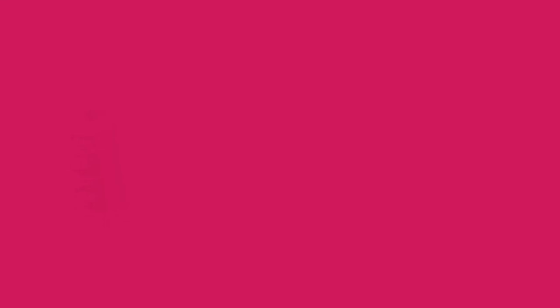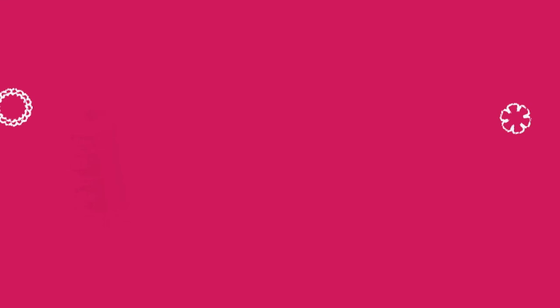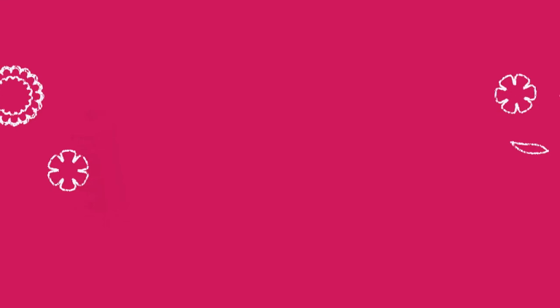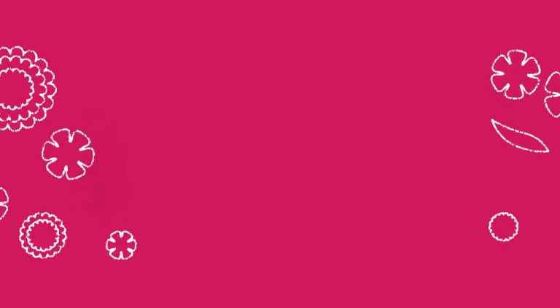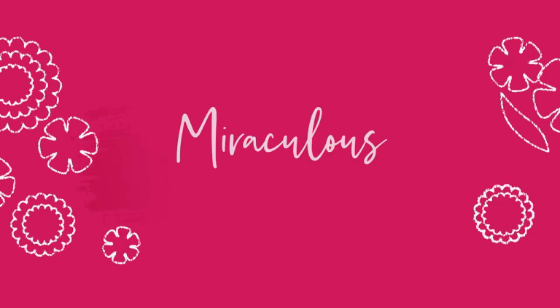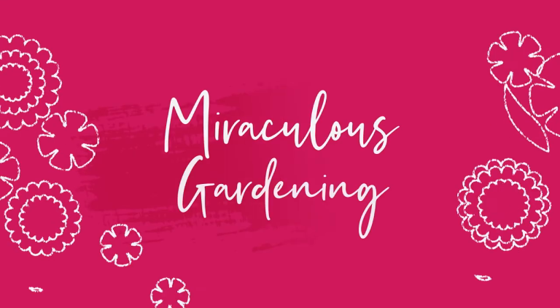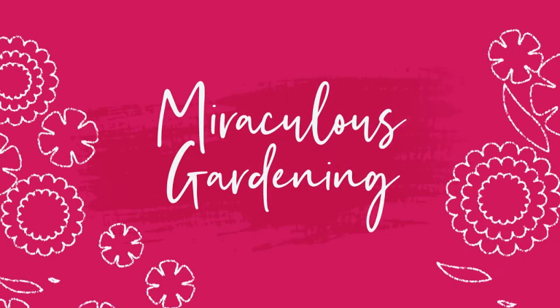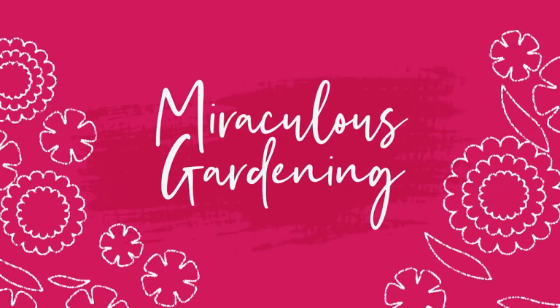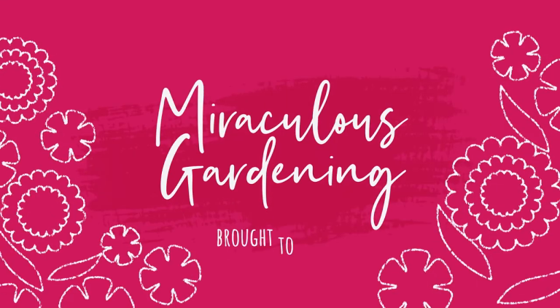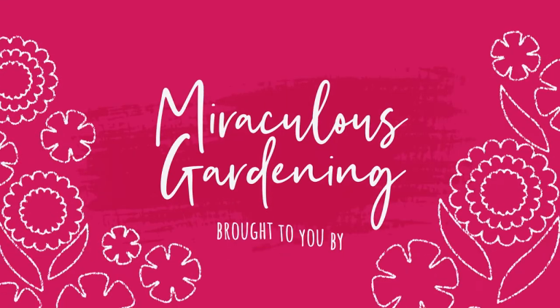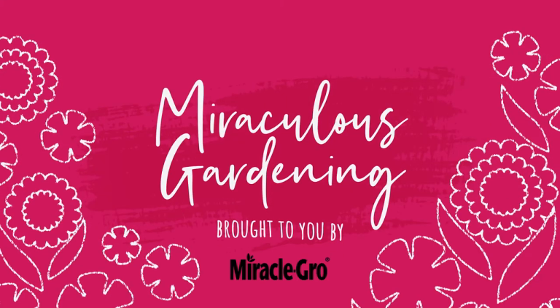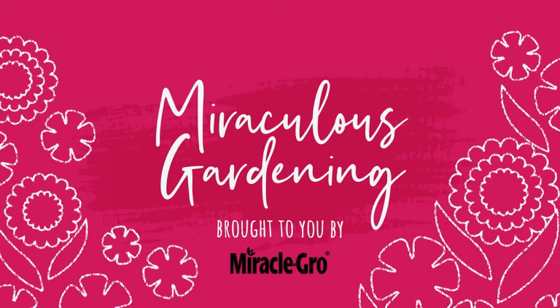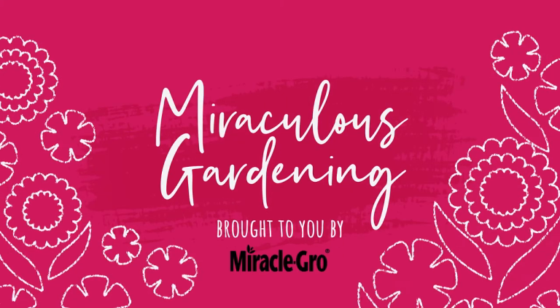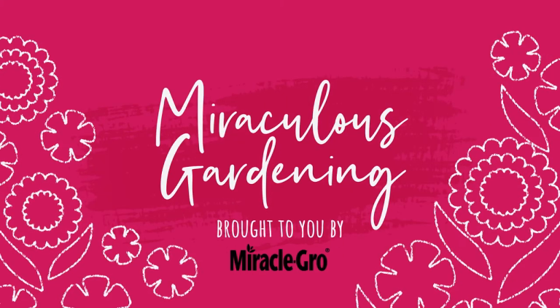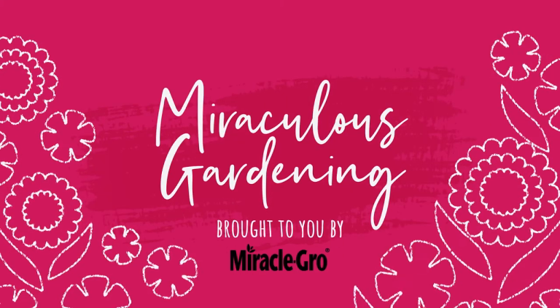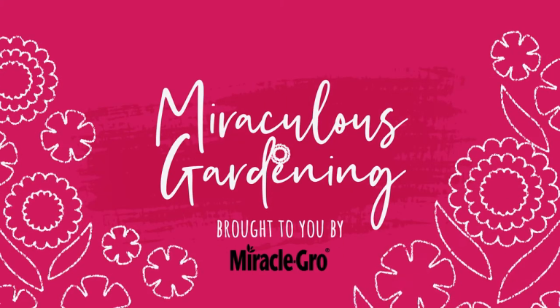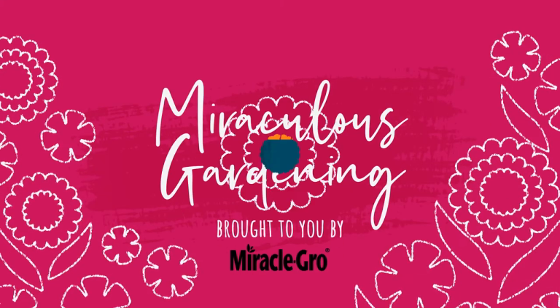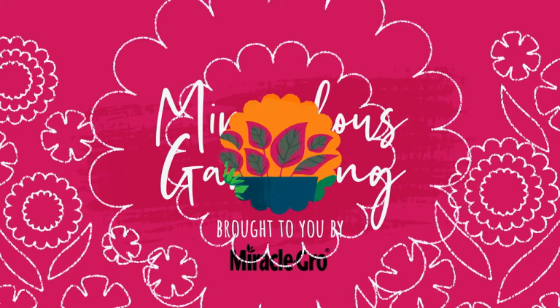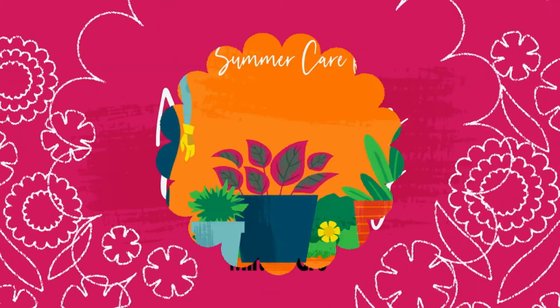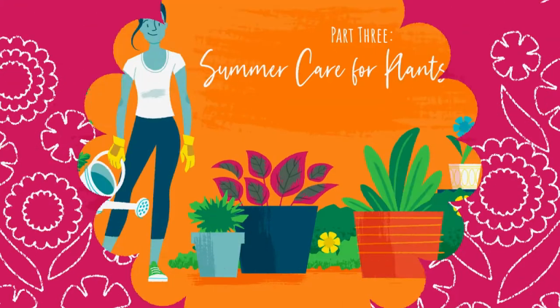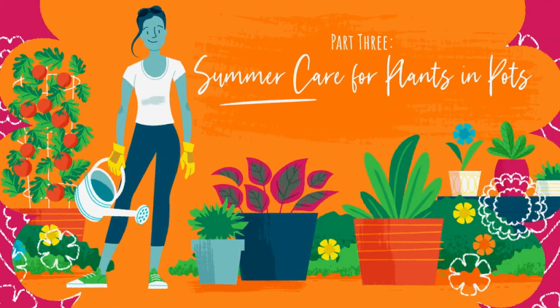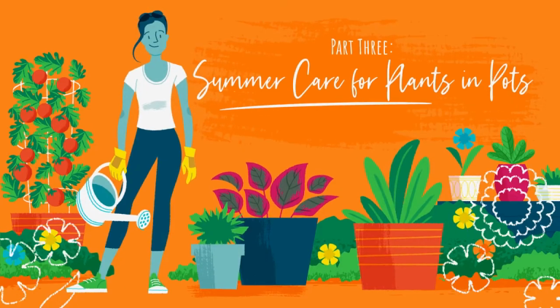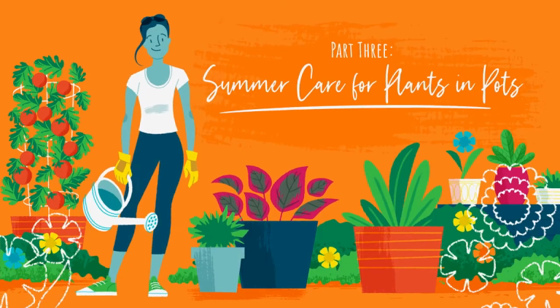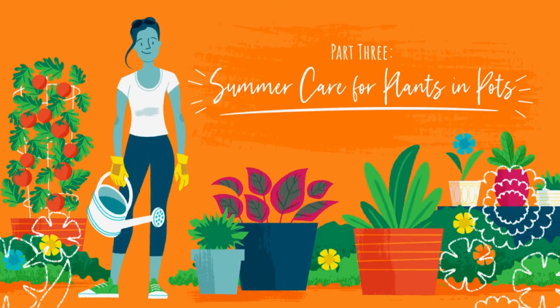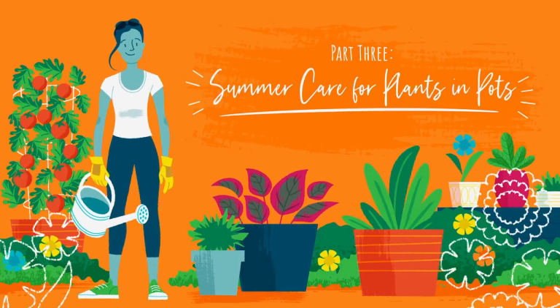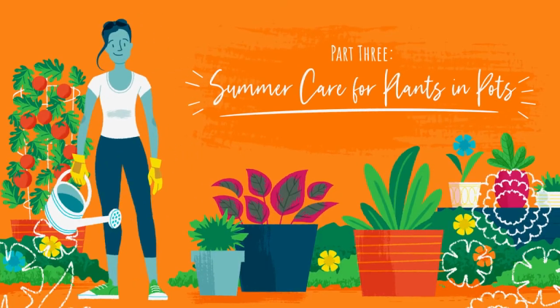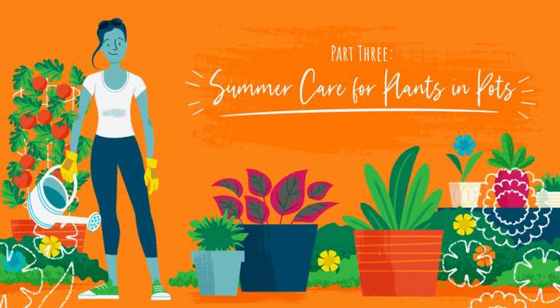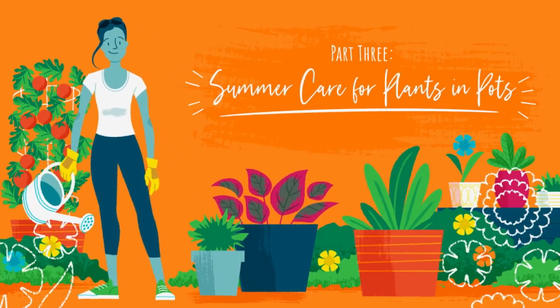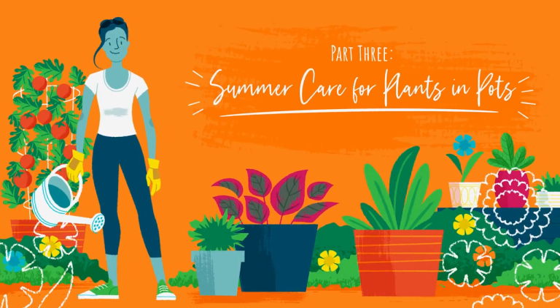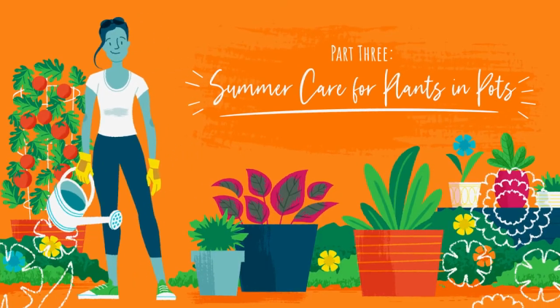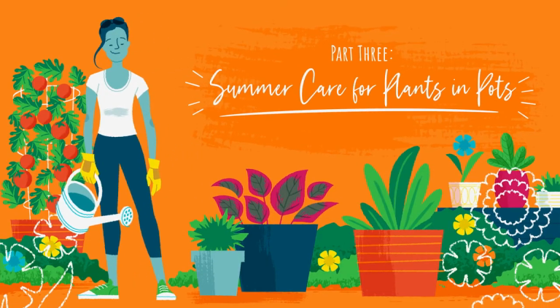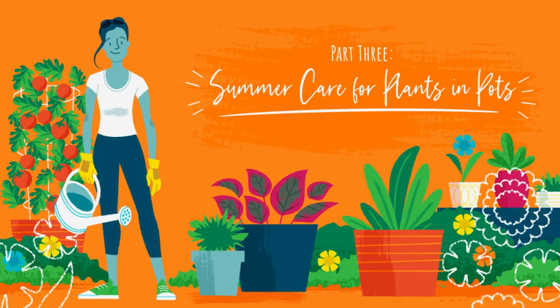Miraculous Gardening. Summer care for plants and pots.